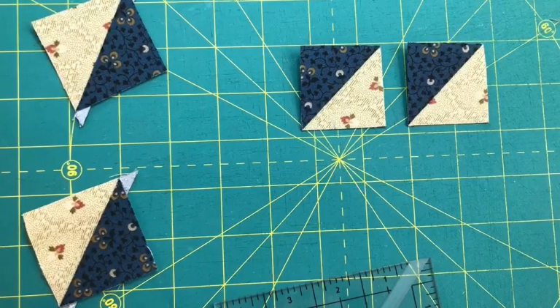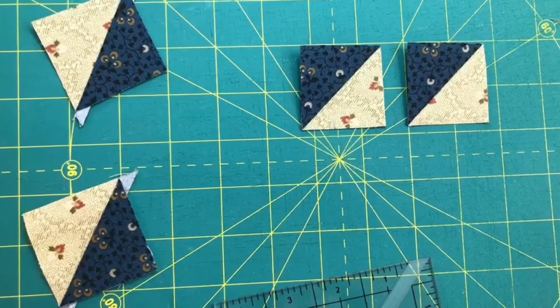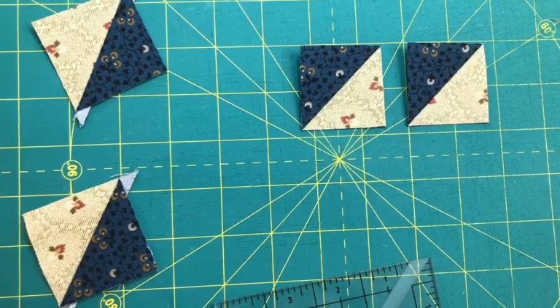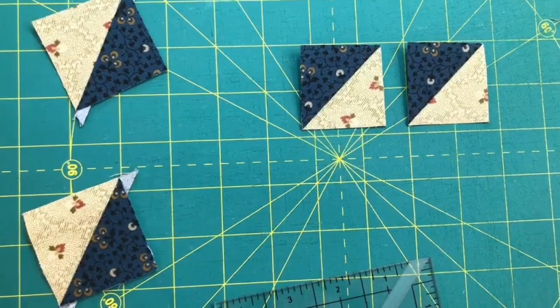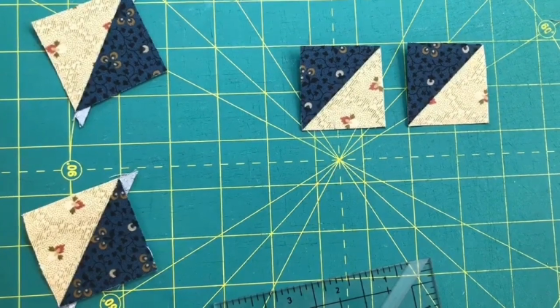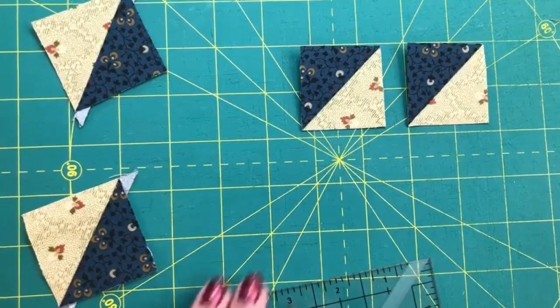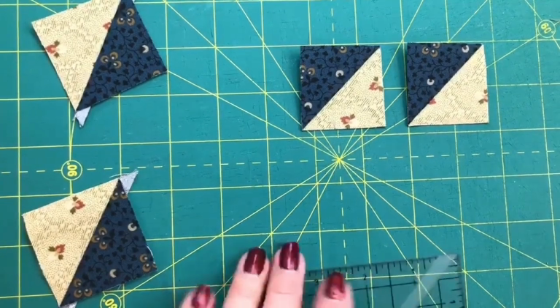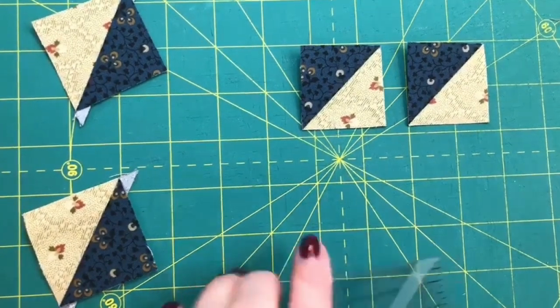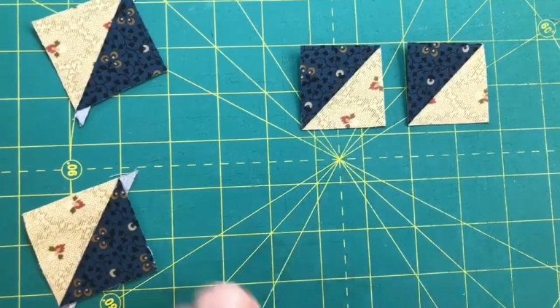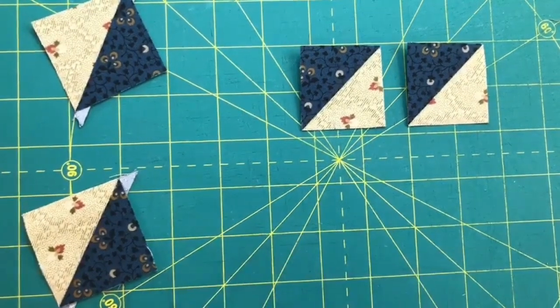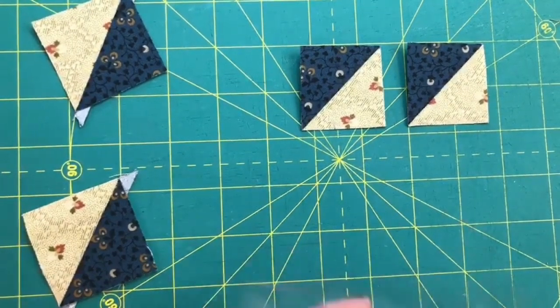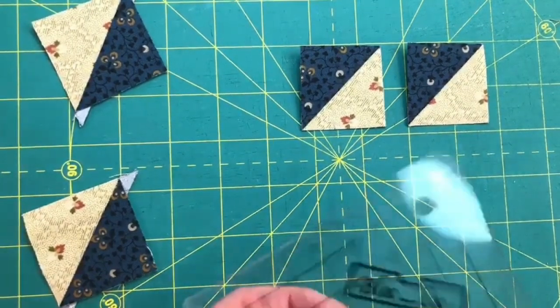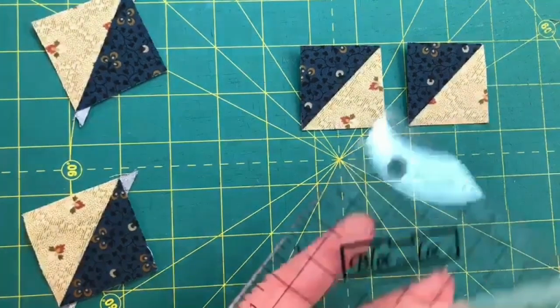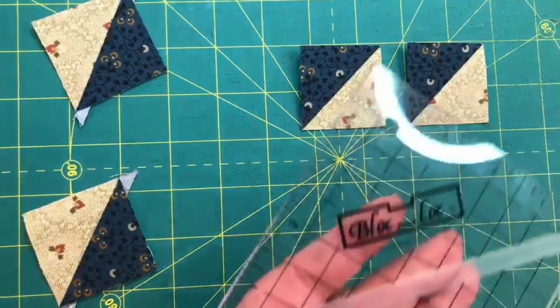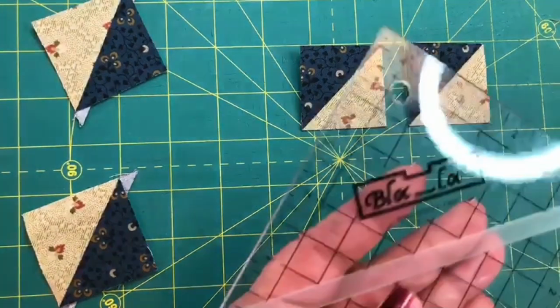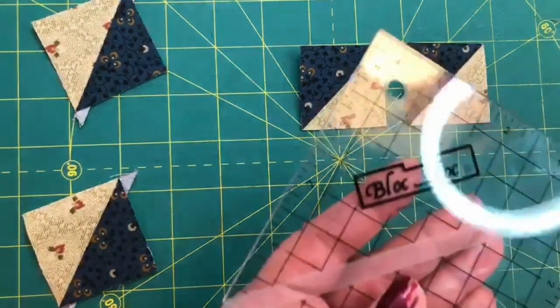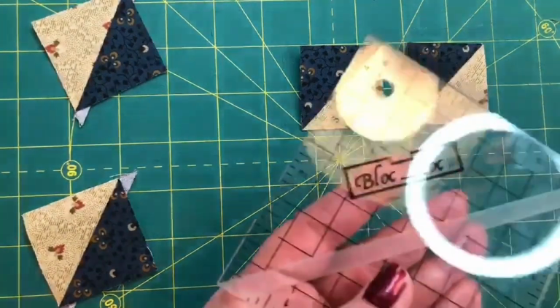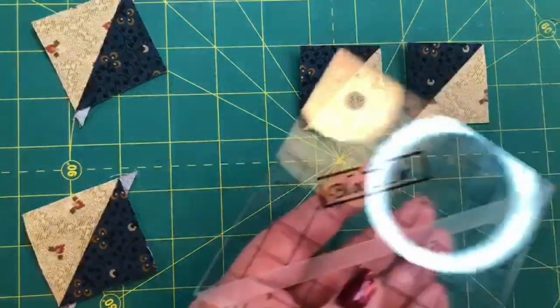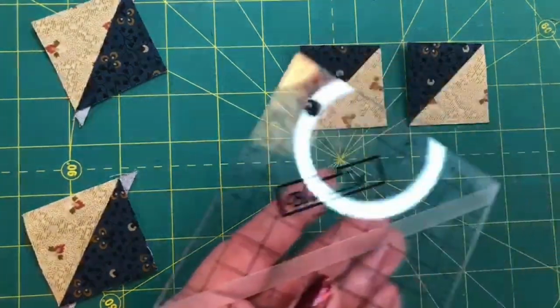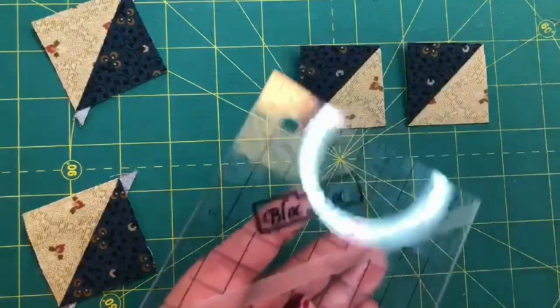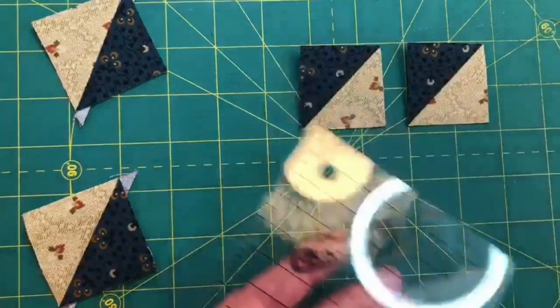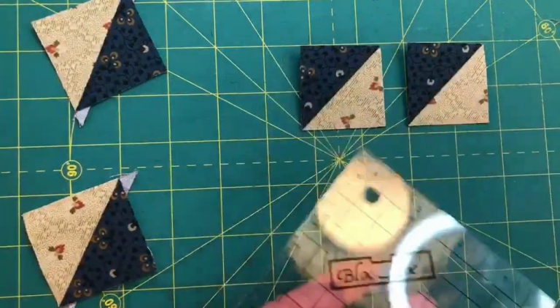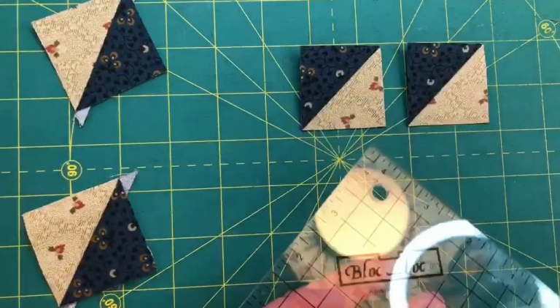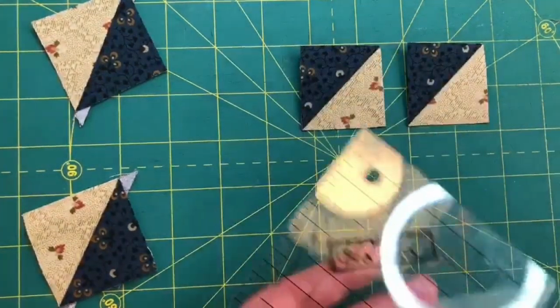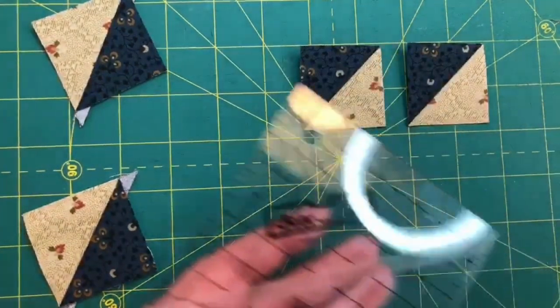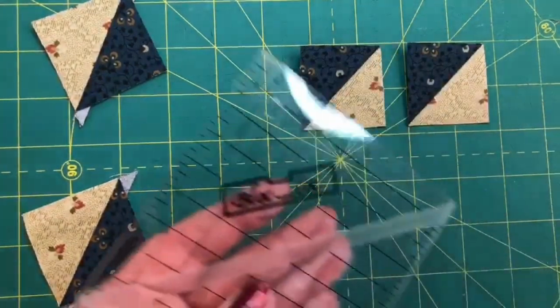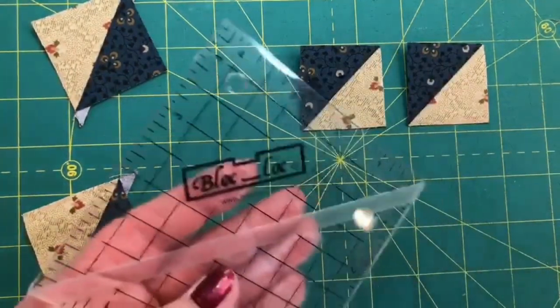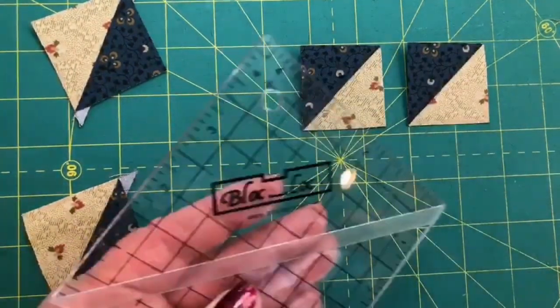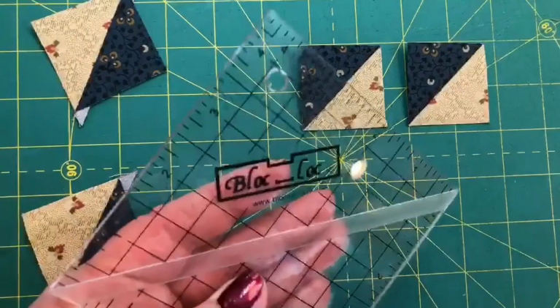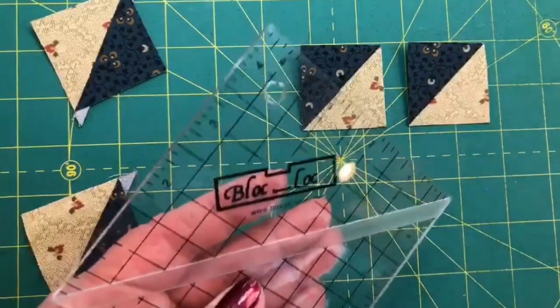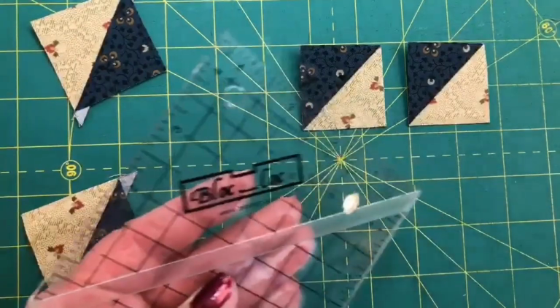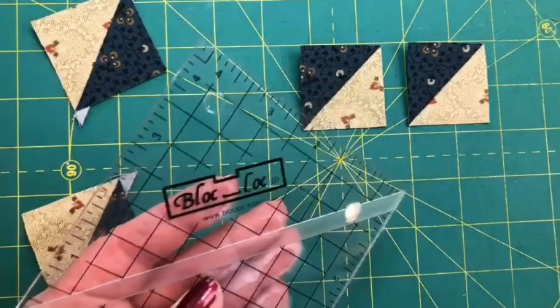Block Lock rulers are available at your local quilt shop and also at heartspunquilts.com.